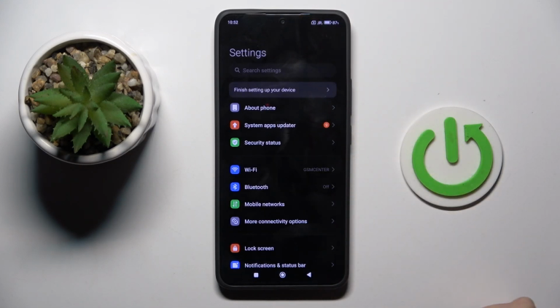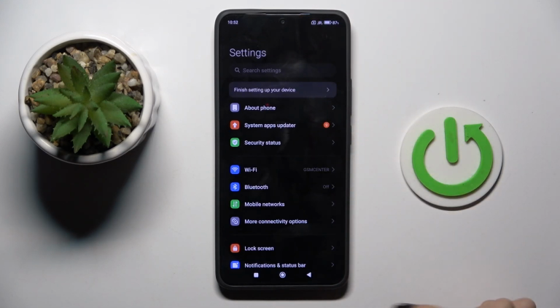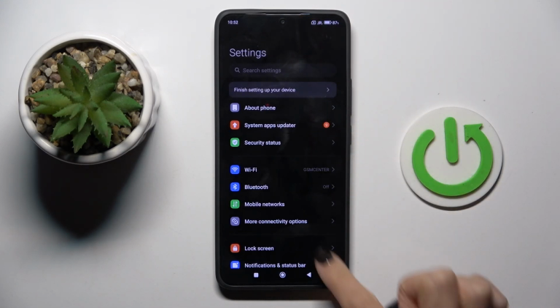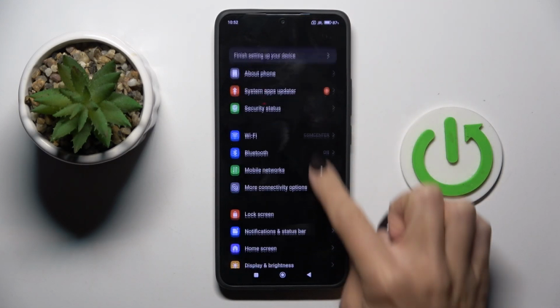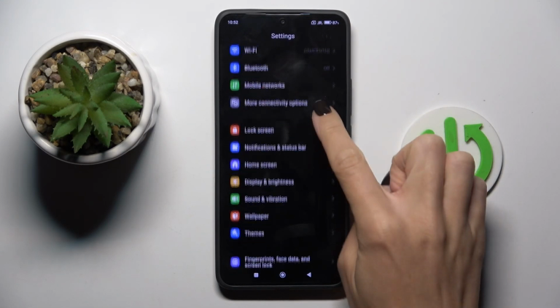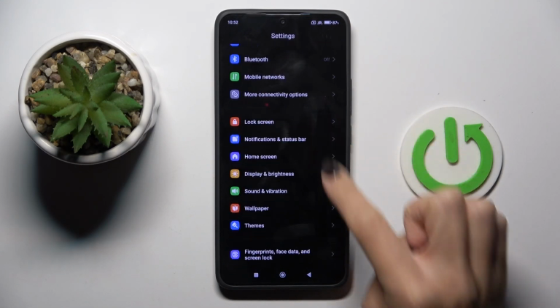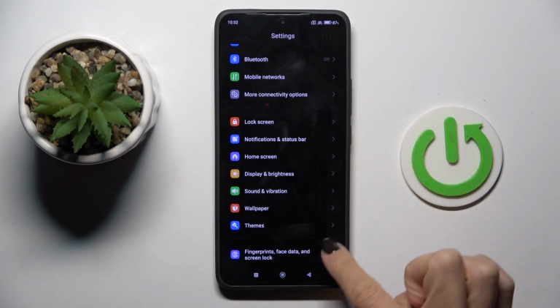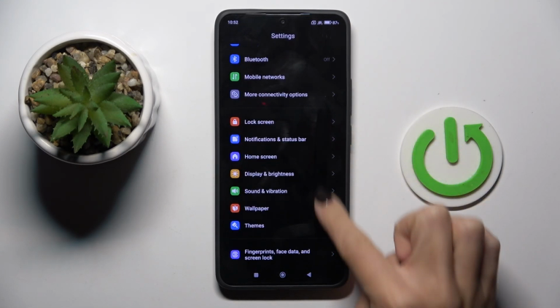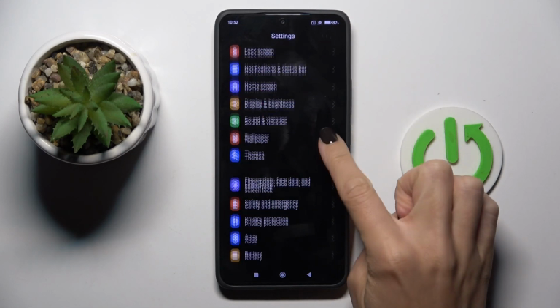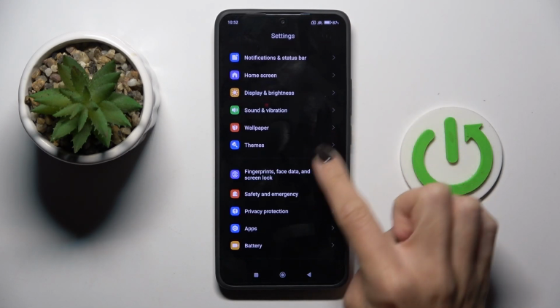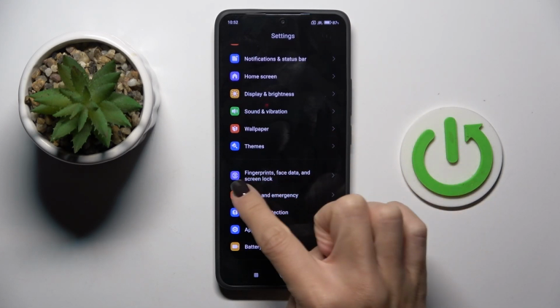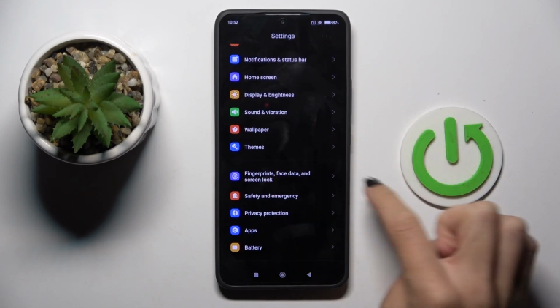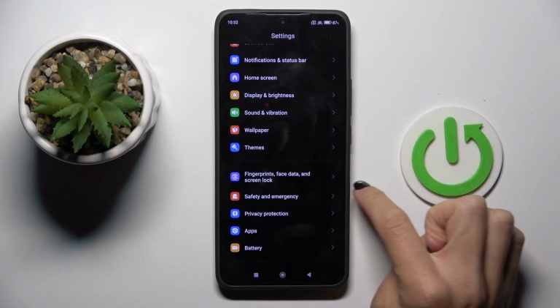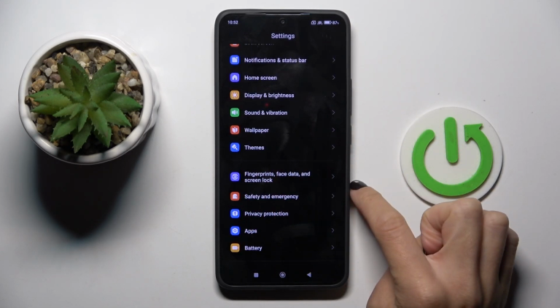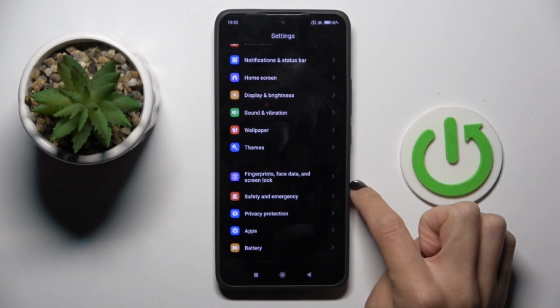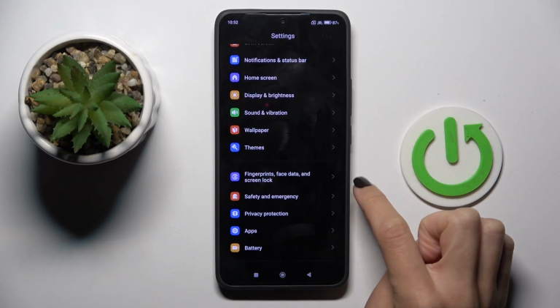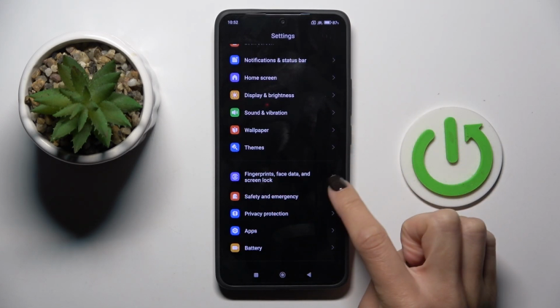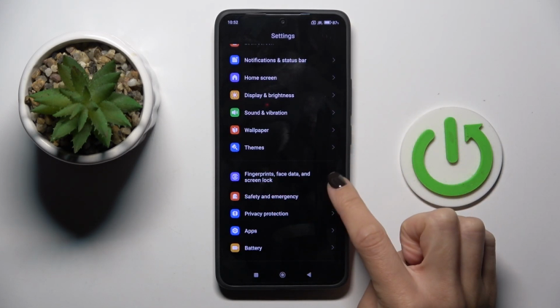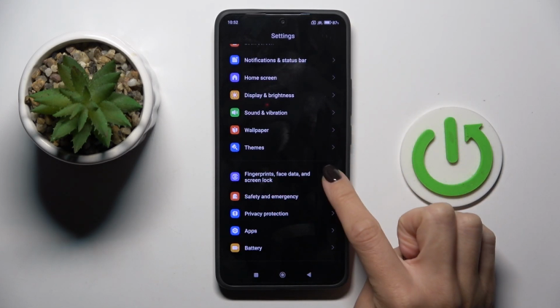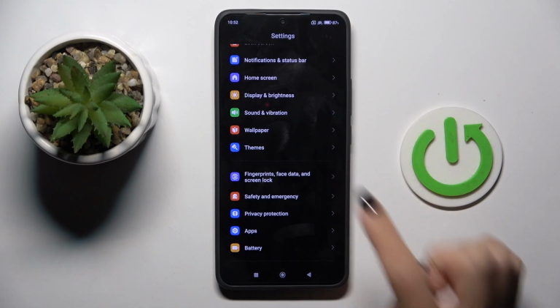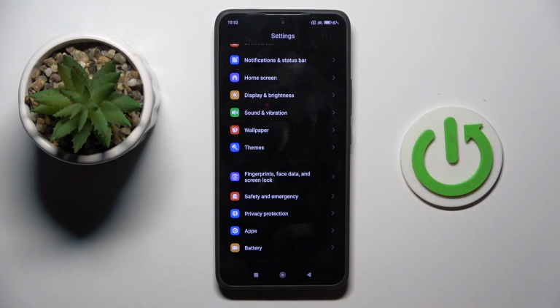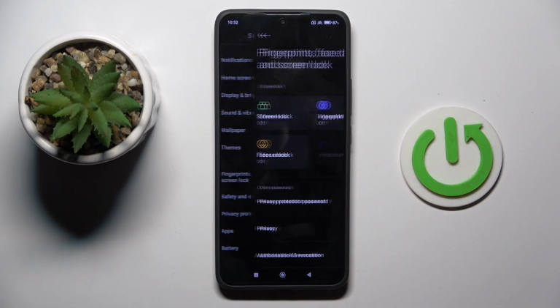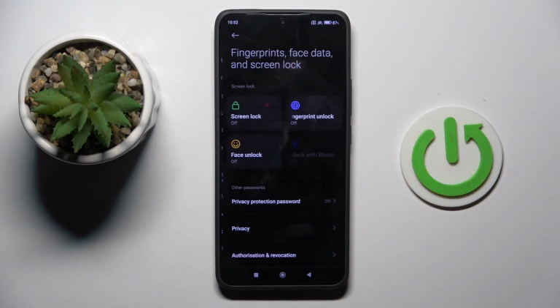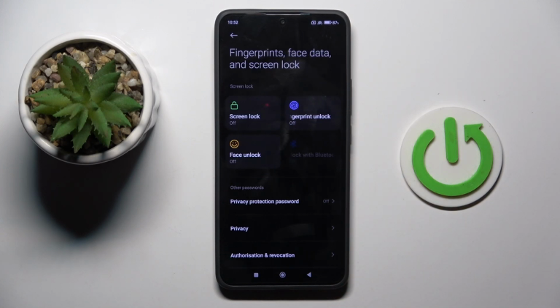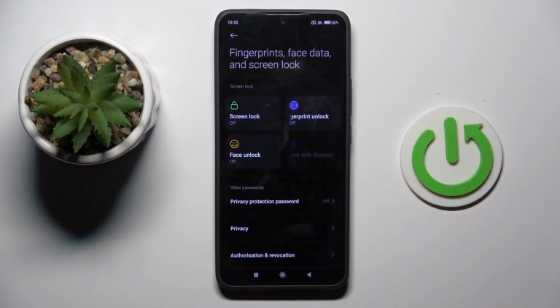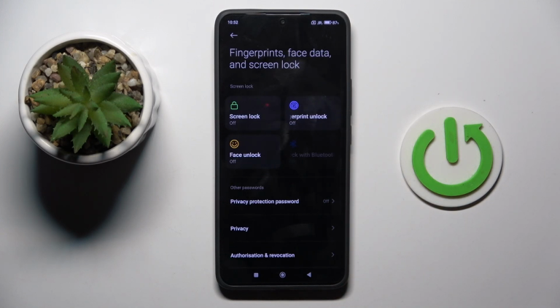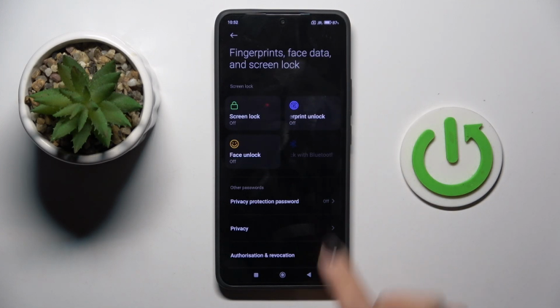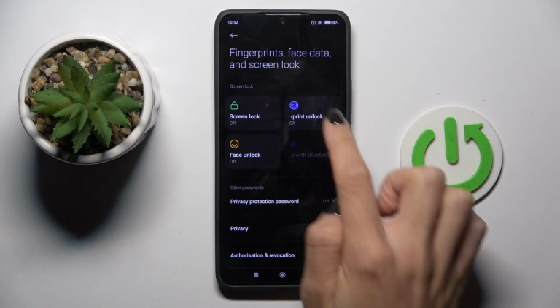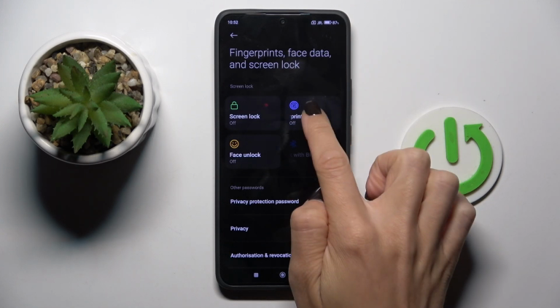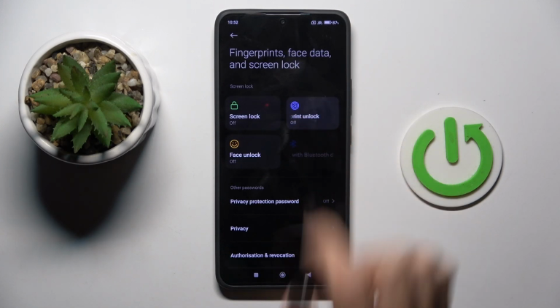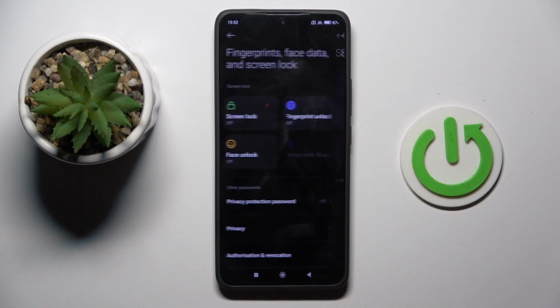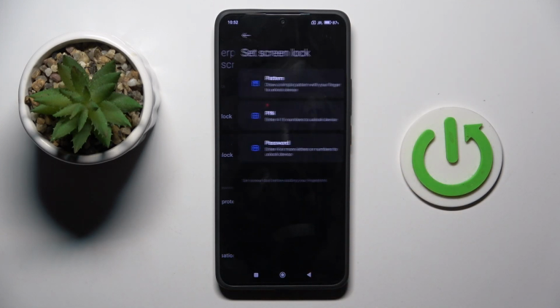From the settings list, locate and select Fingerprints, Face Data and Screen Lock, and now tap on Fingerprint.